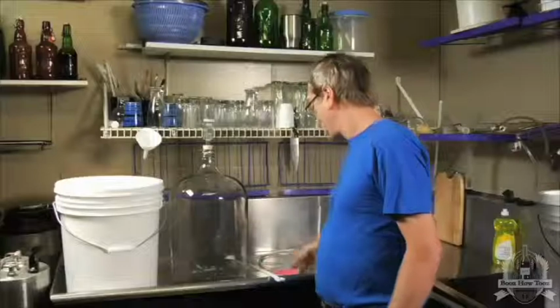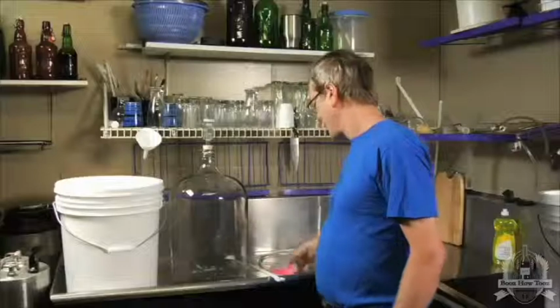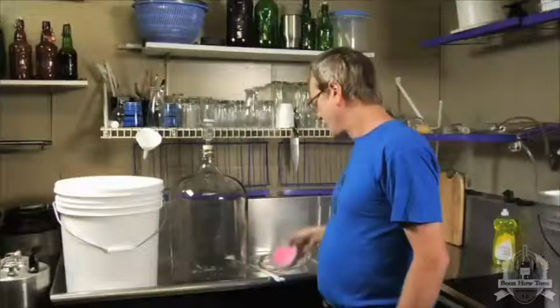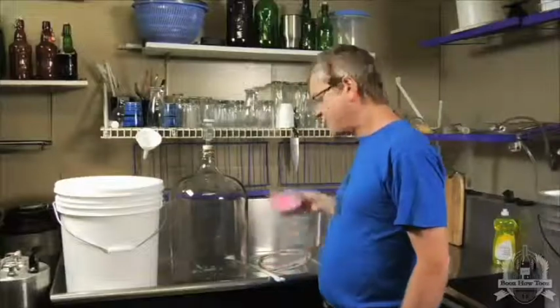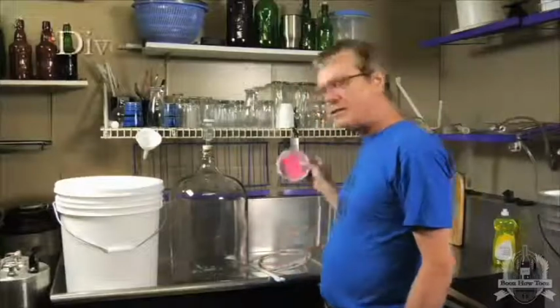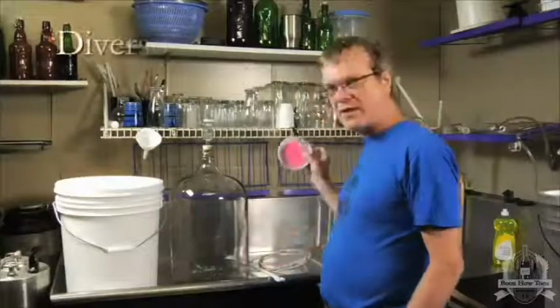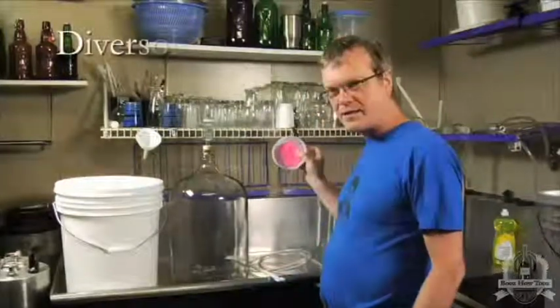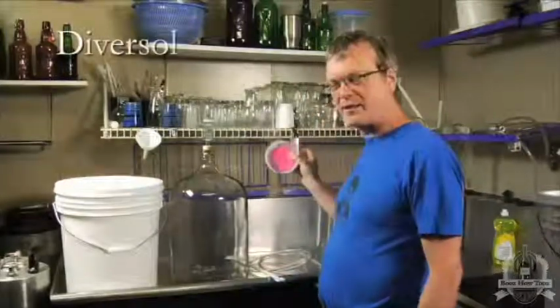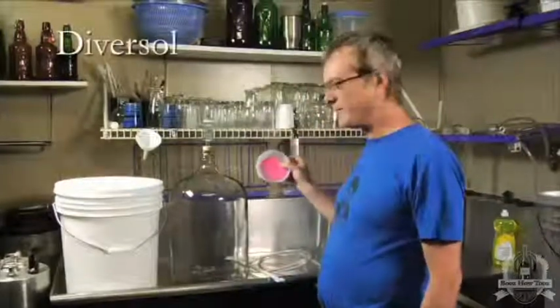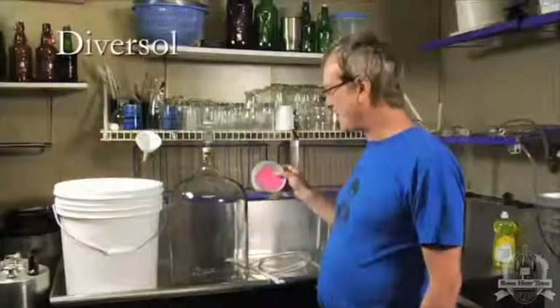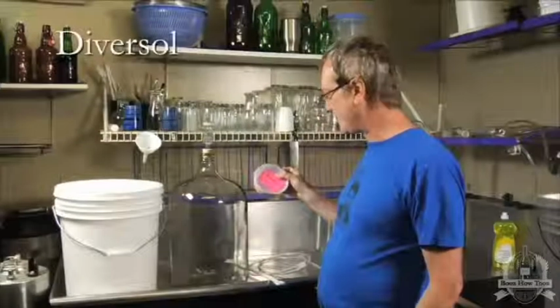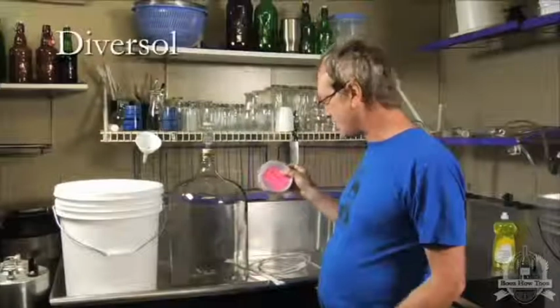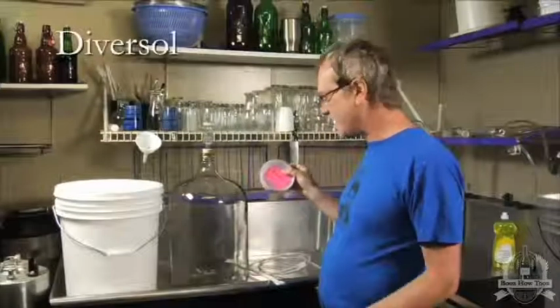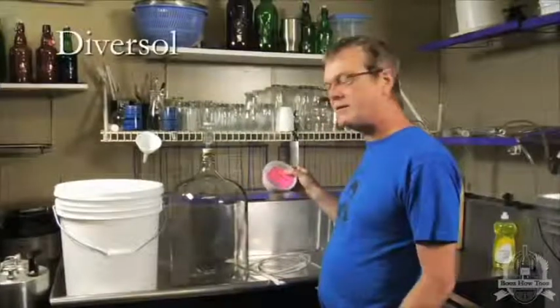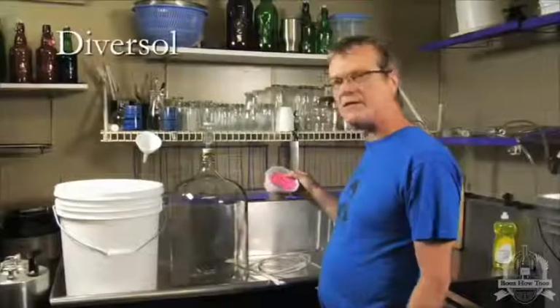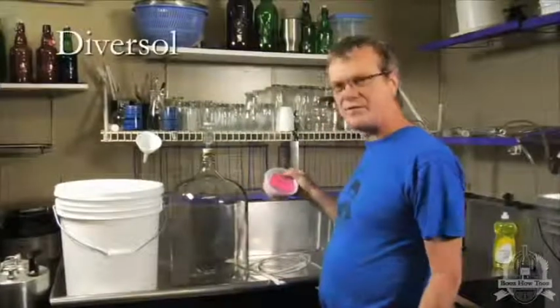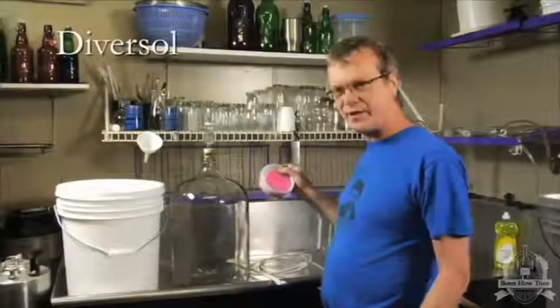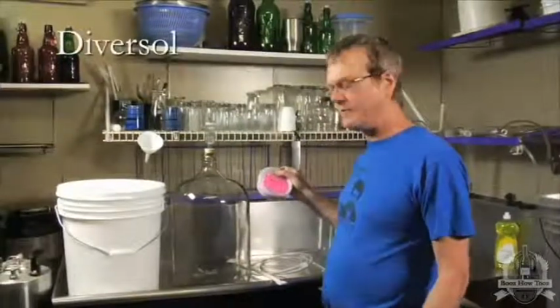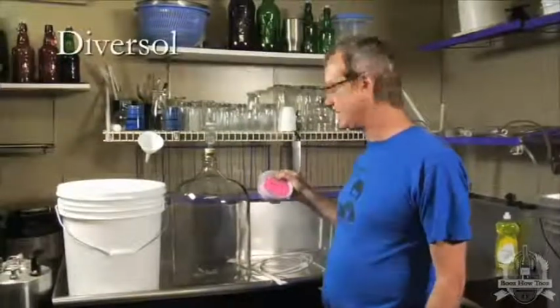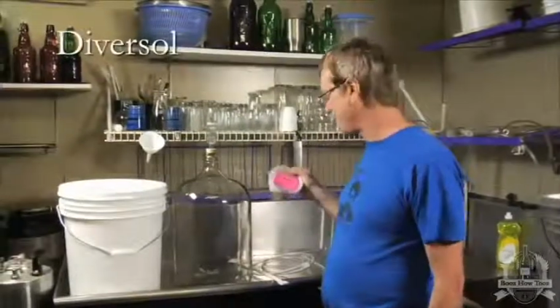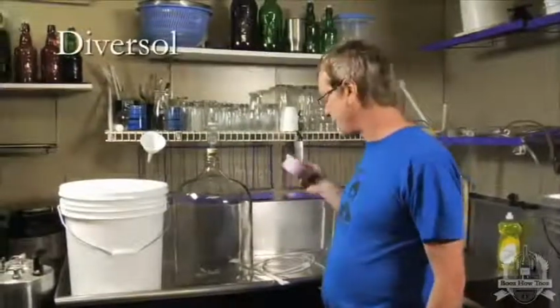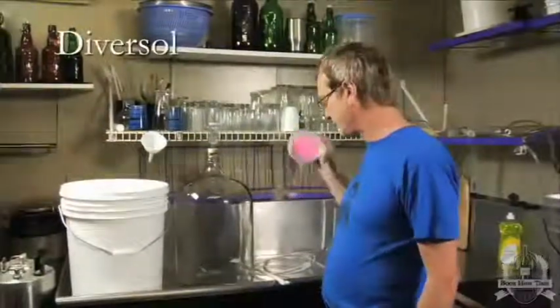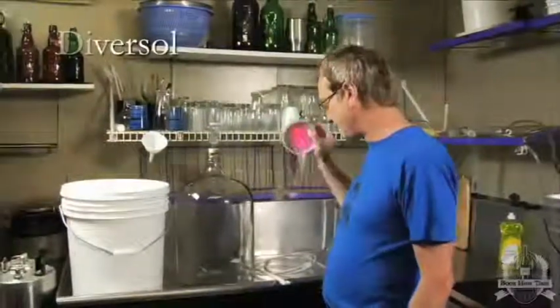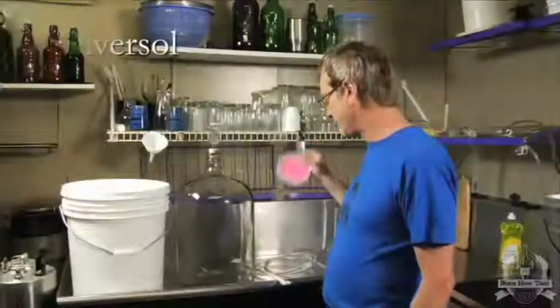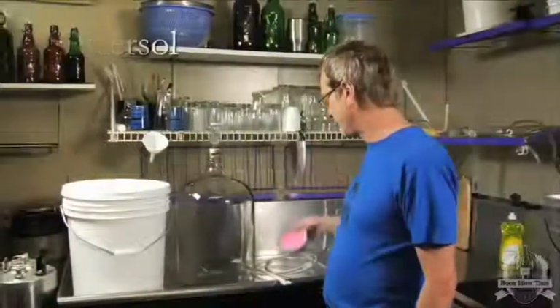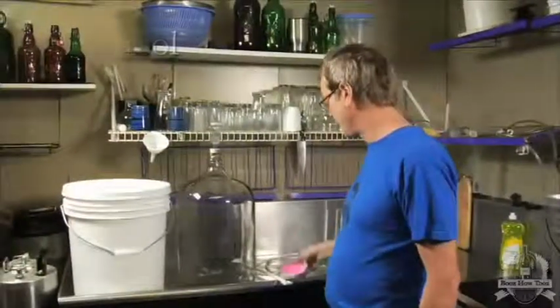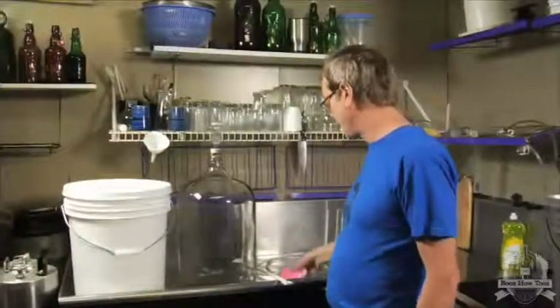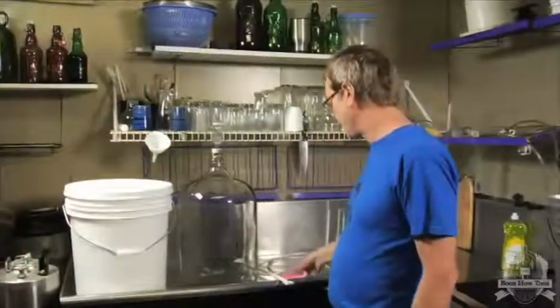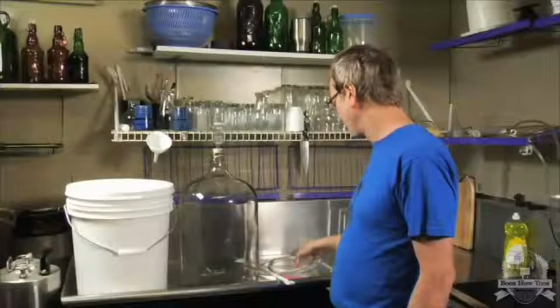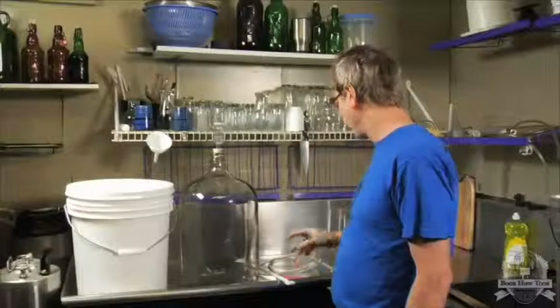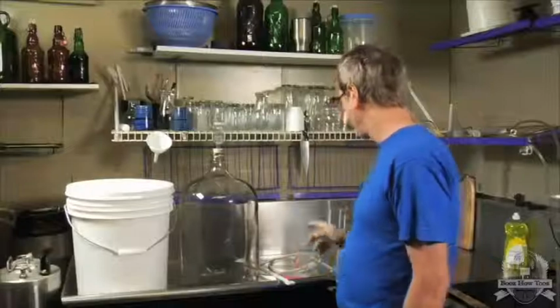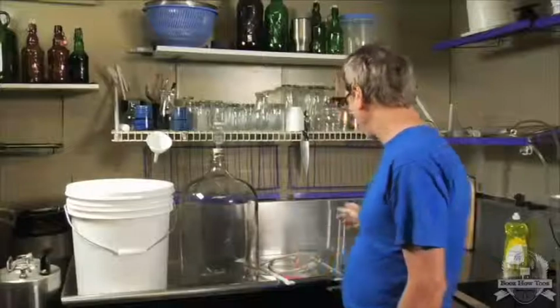This is just sanitizing powder. There are lots of different types. DiverCell works well.